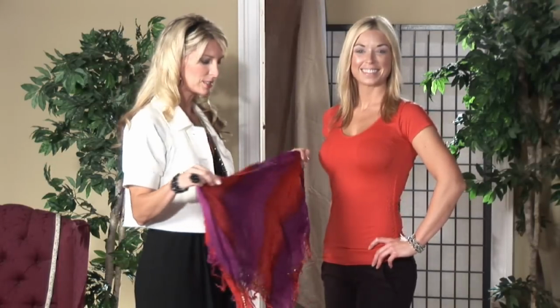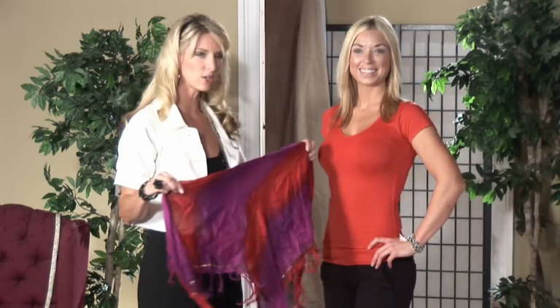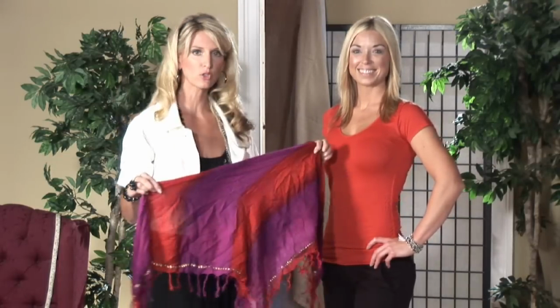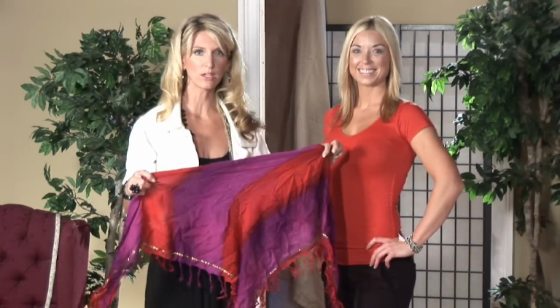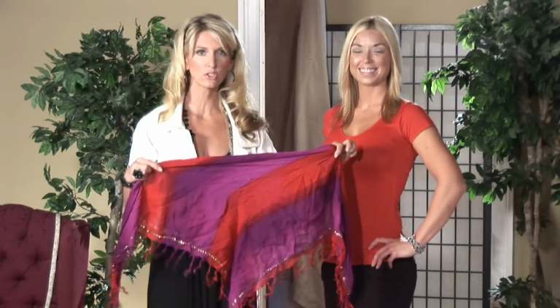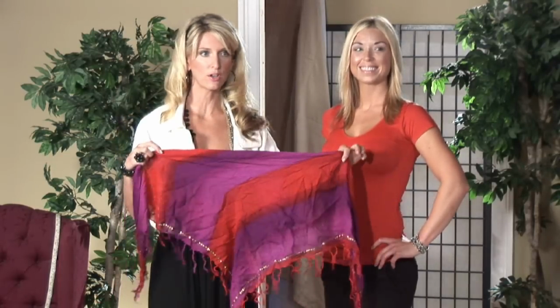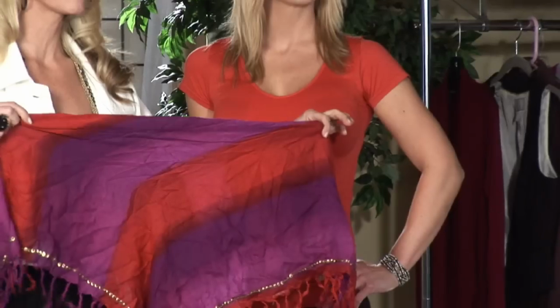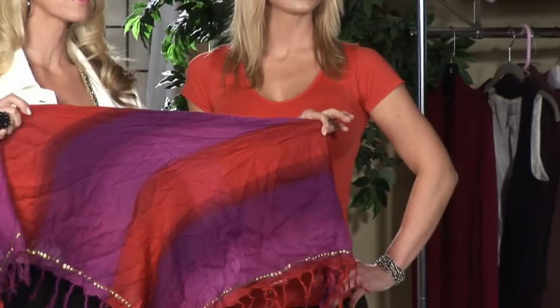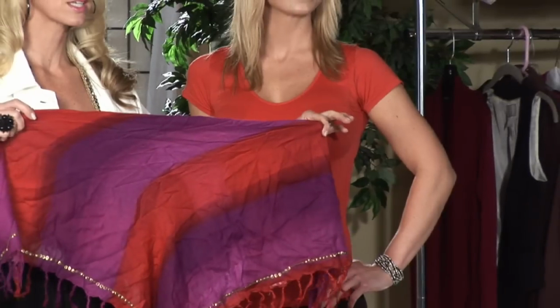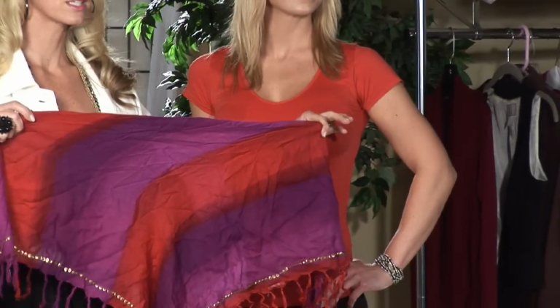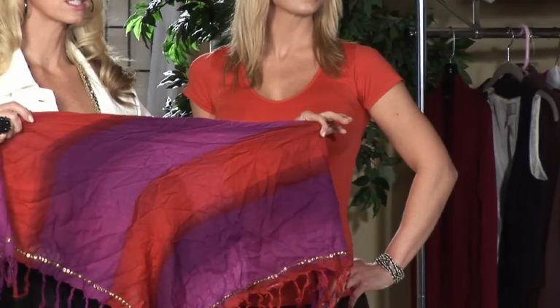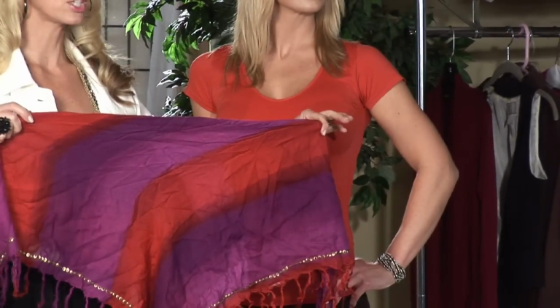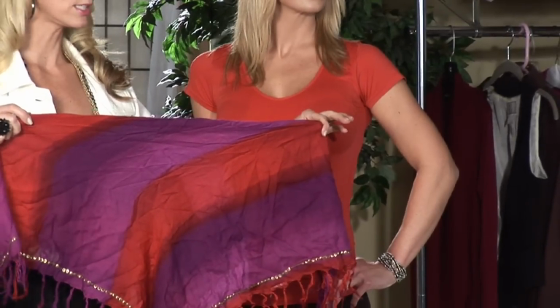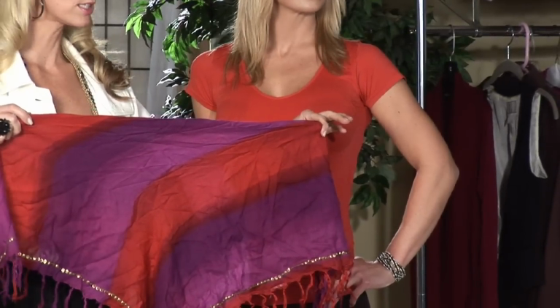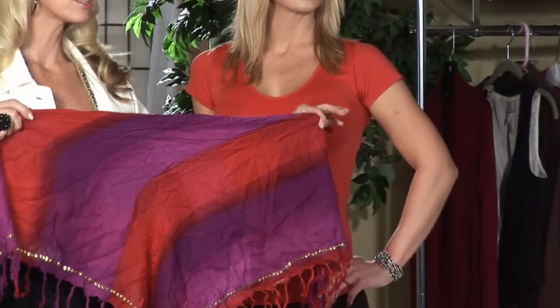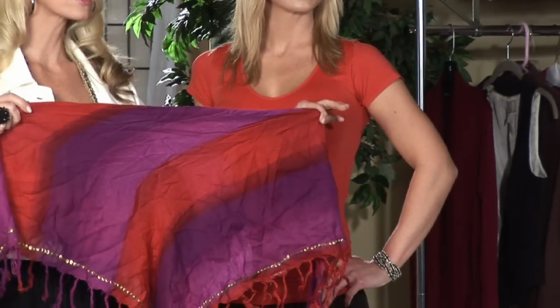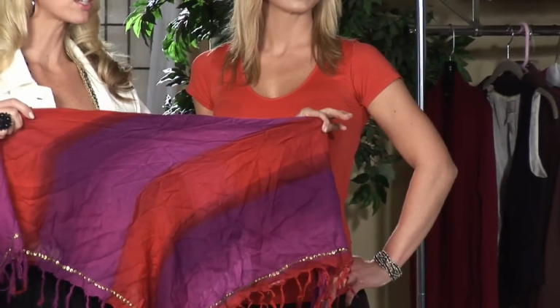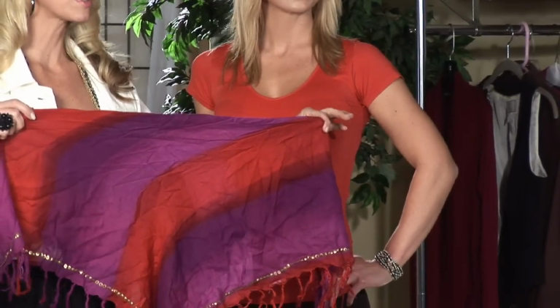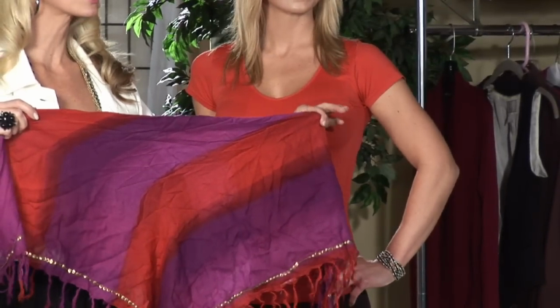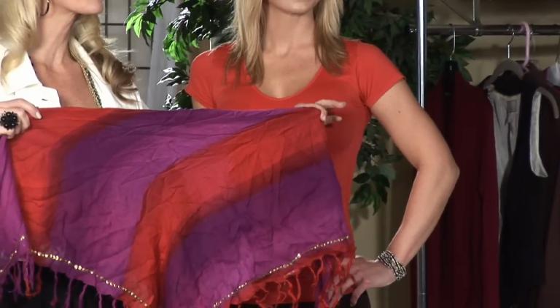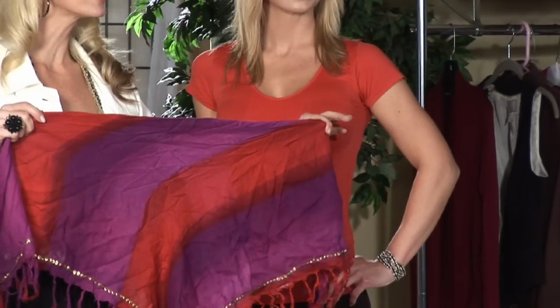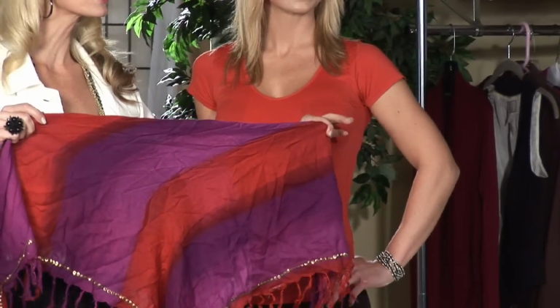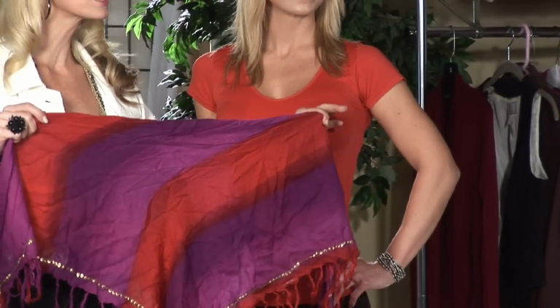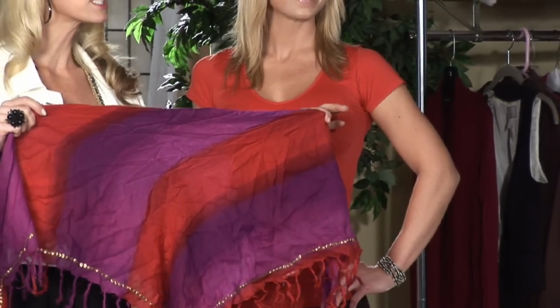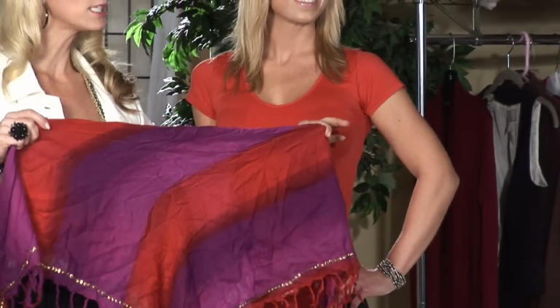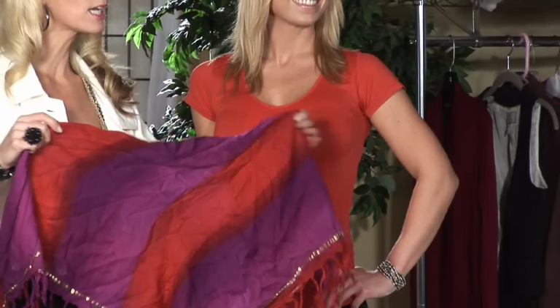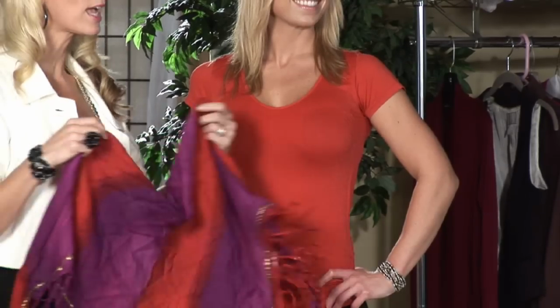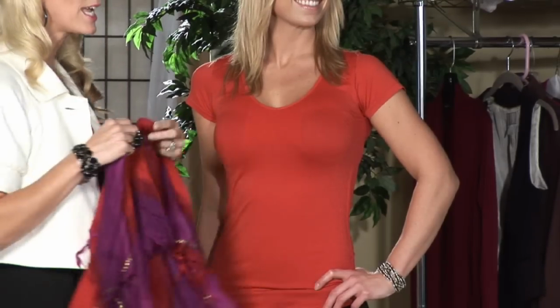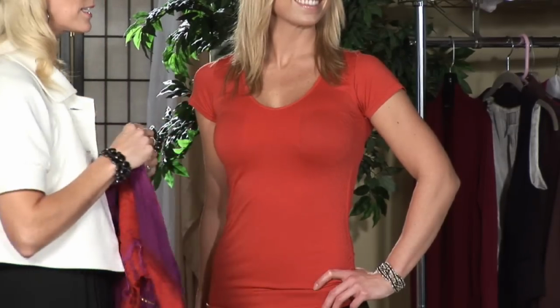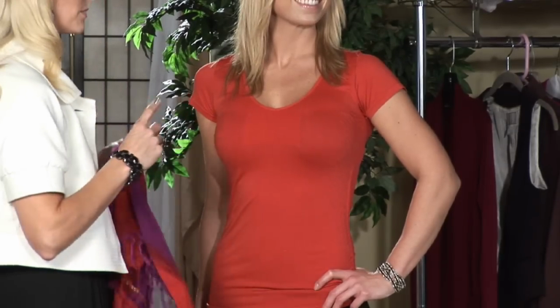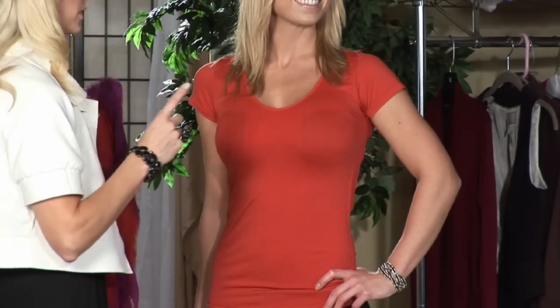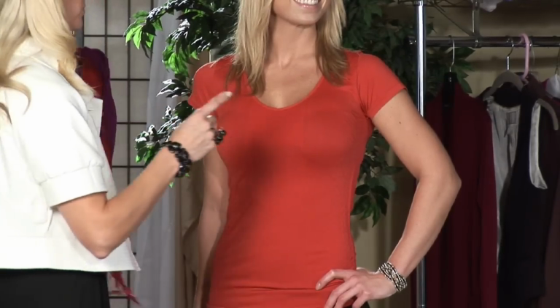We're going to take your triangle shawl. This is awesome because it has a print, detail, and embellishment.